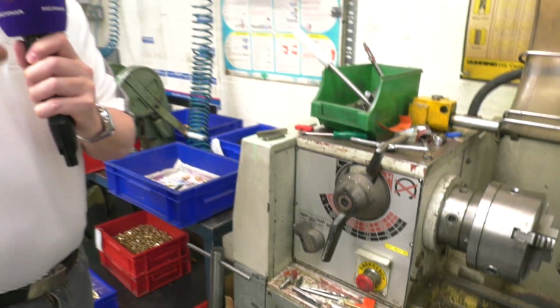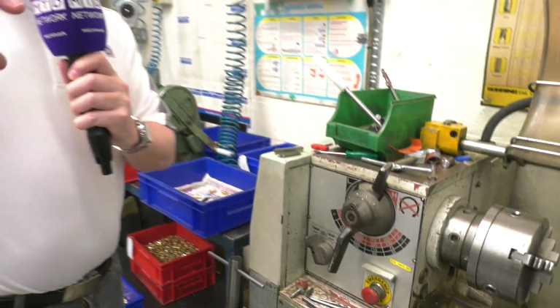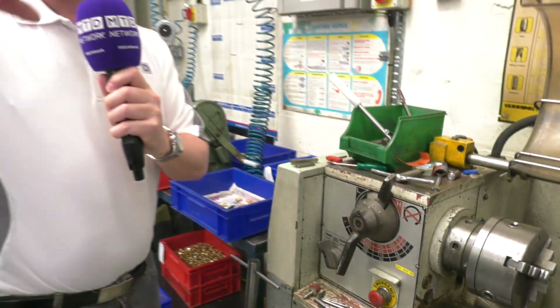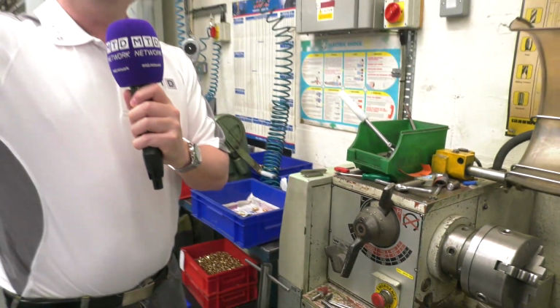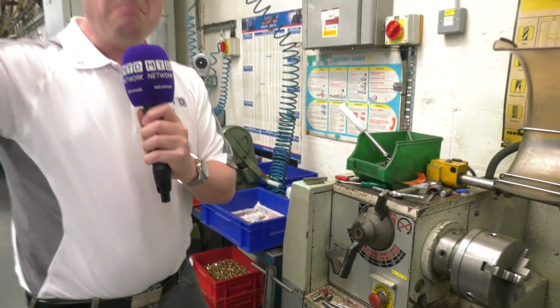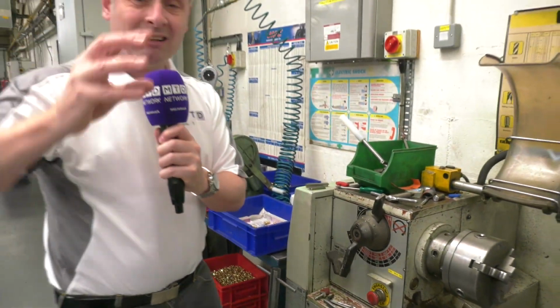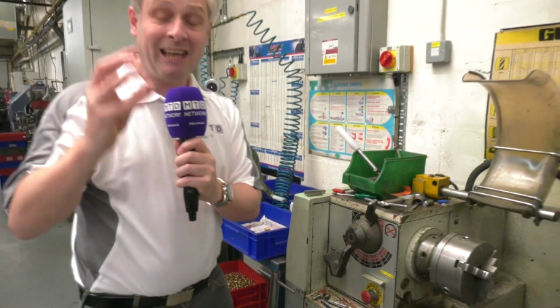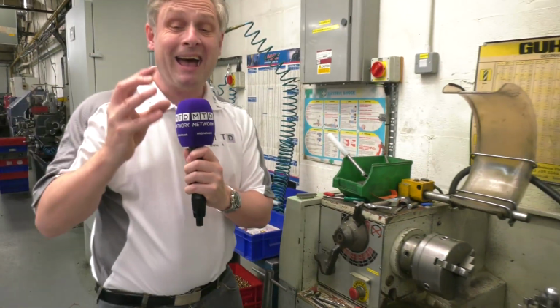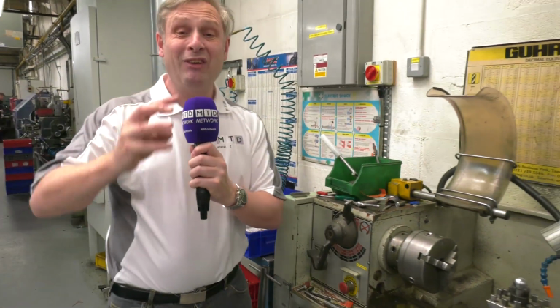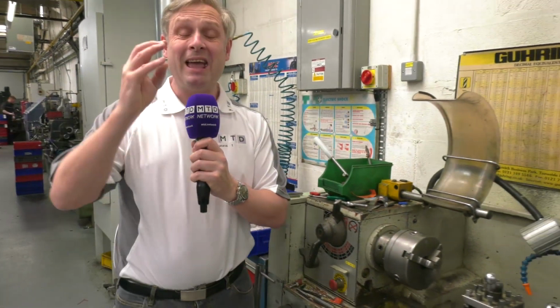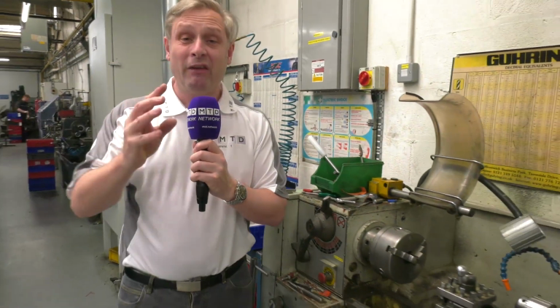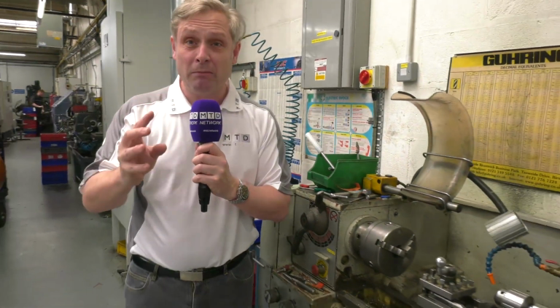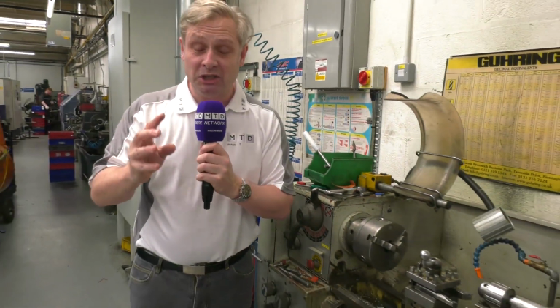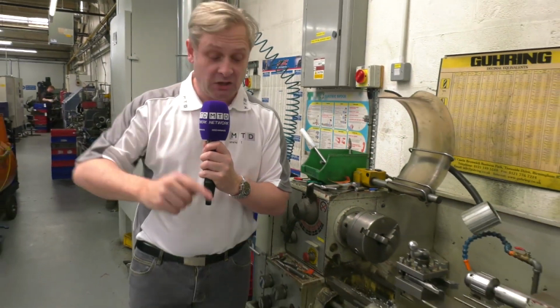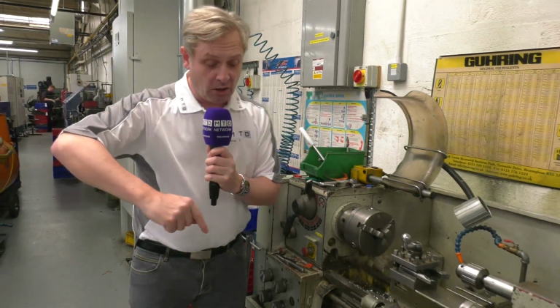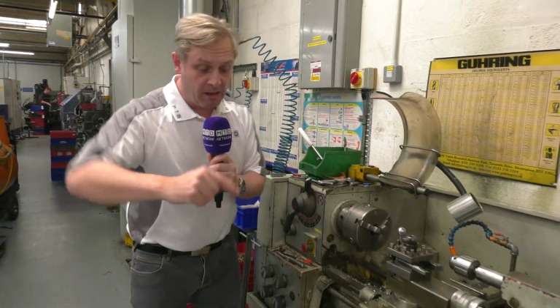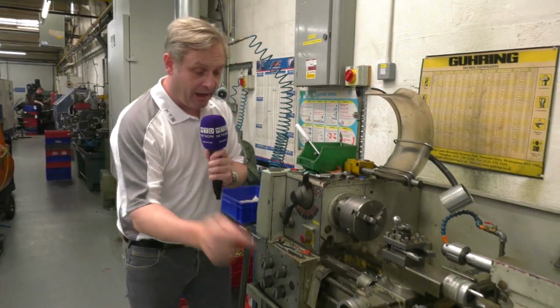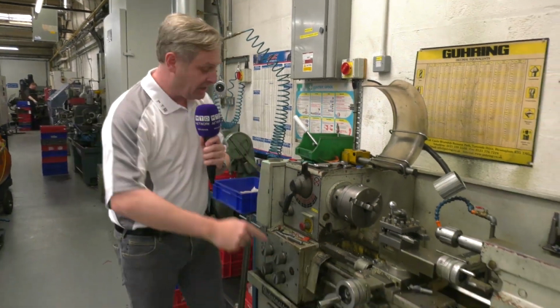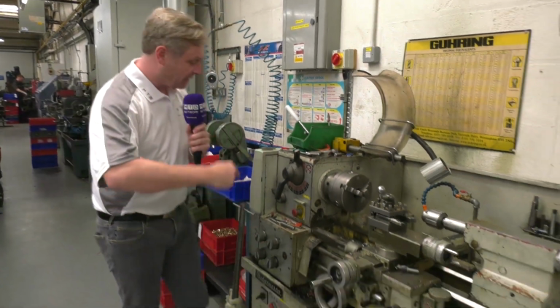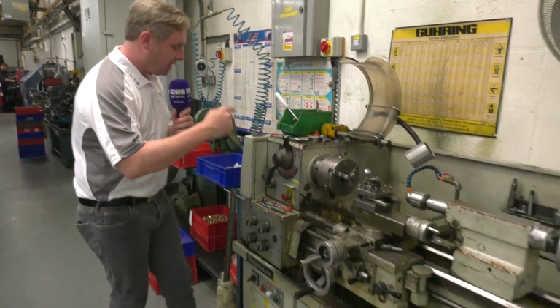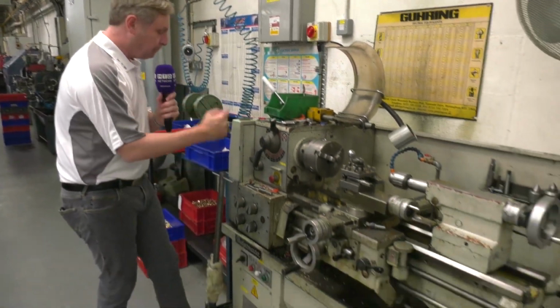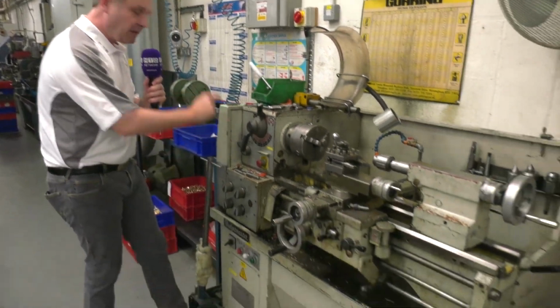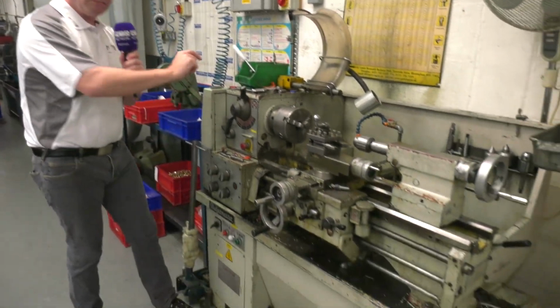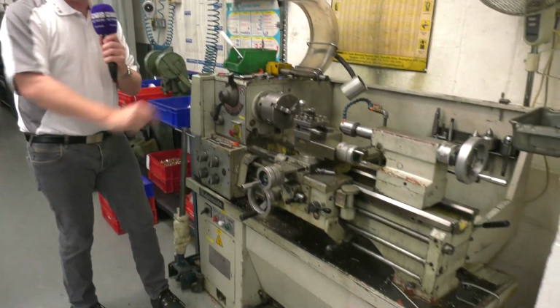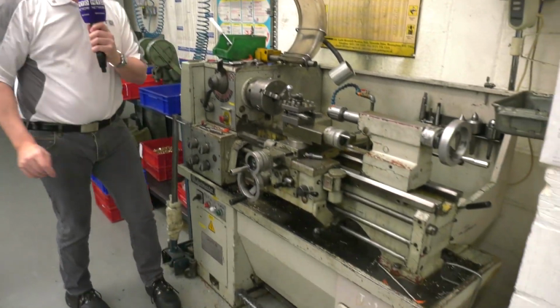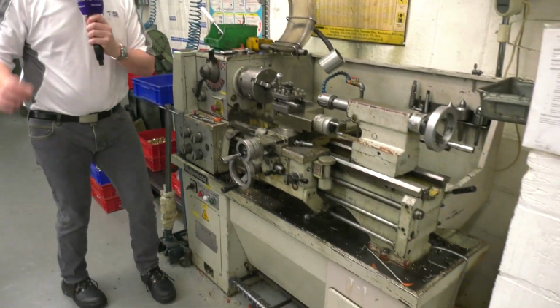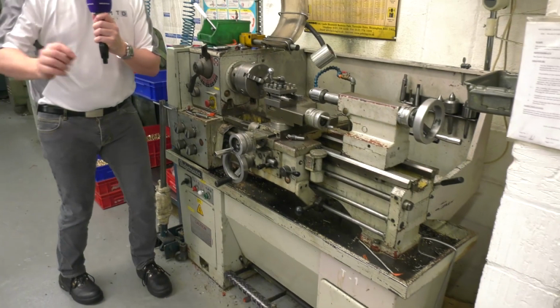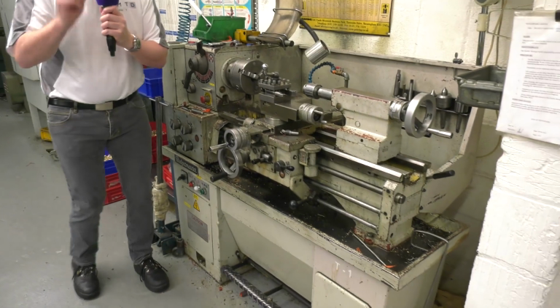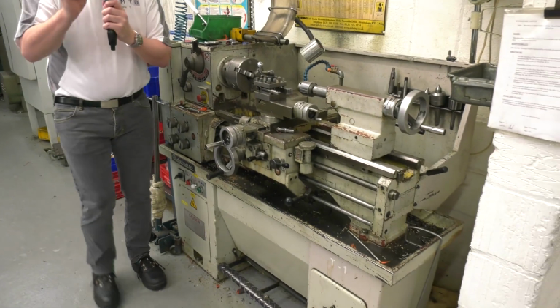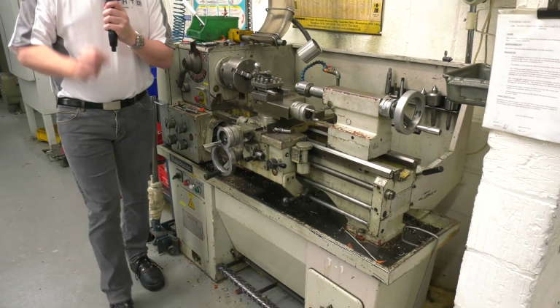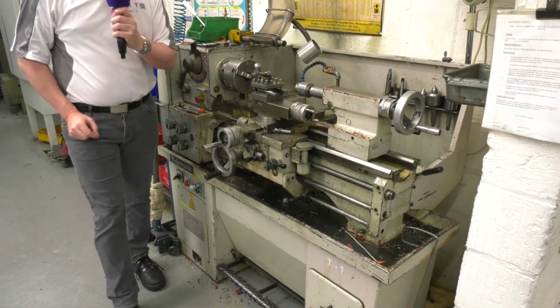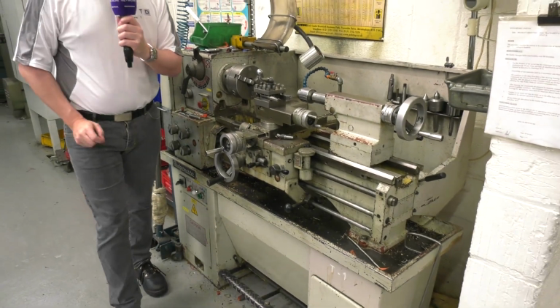So a must-have in every machine shop — the Ajax Budgetmaster from about 1970.